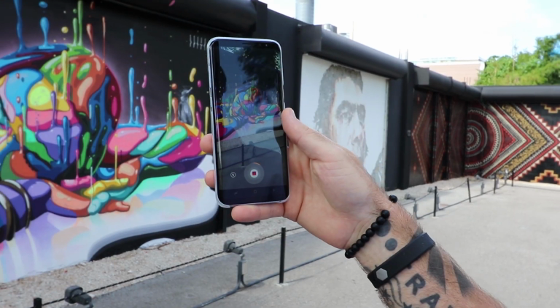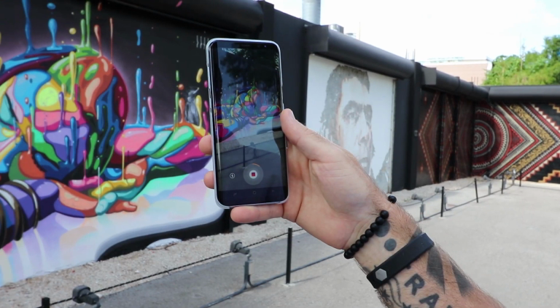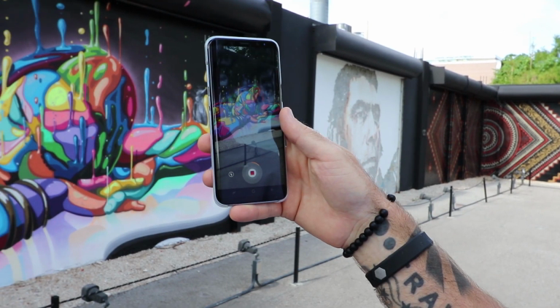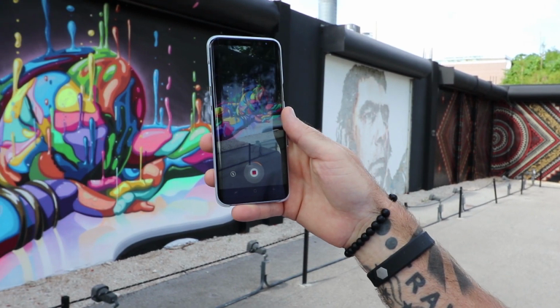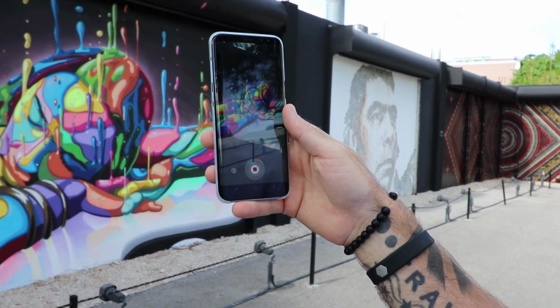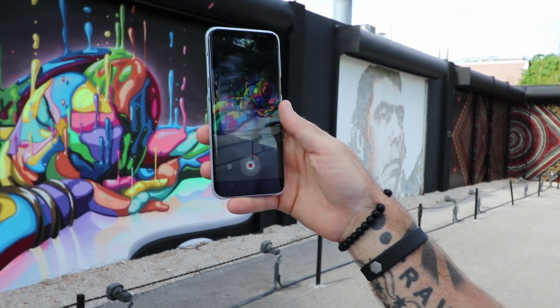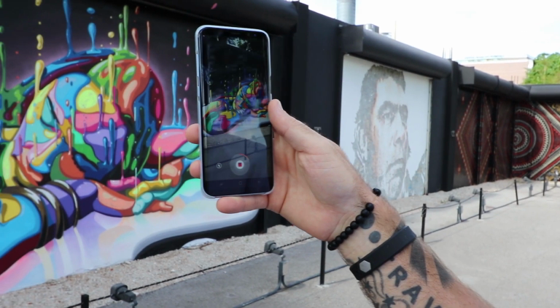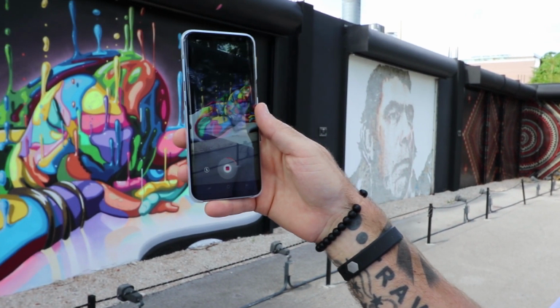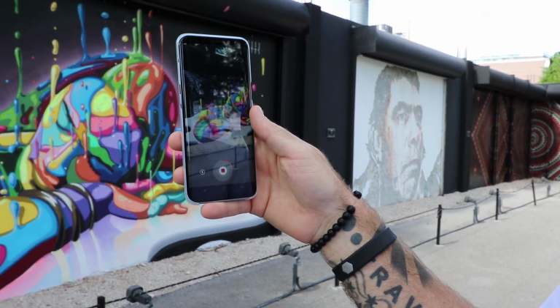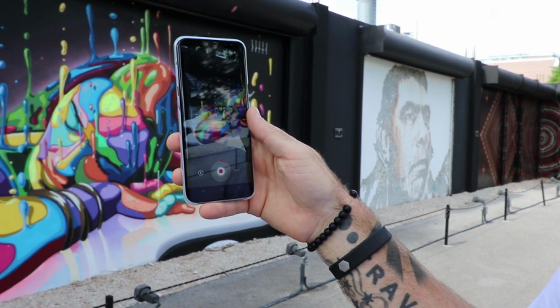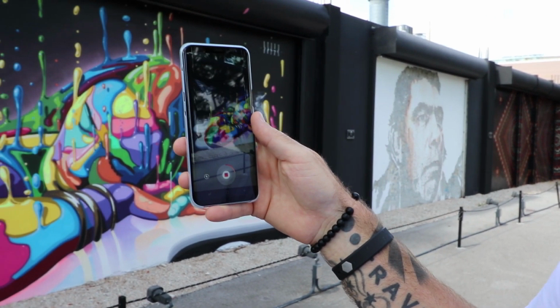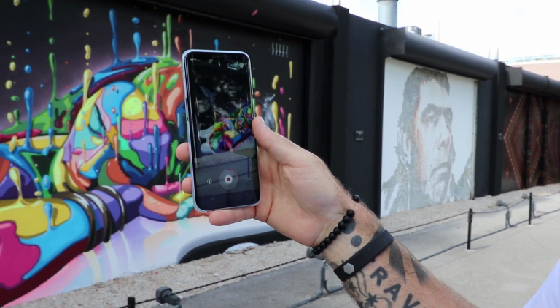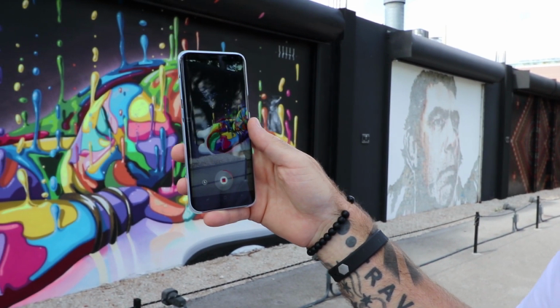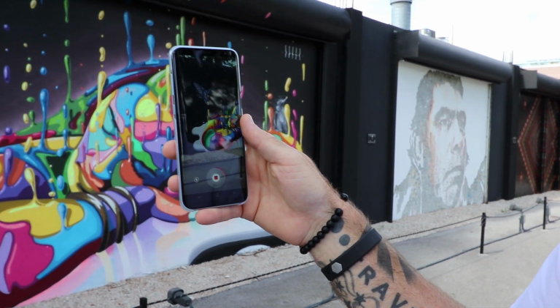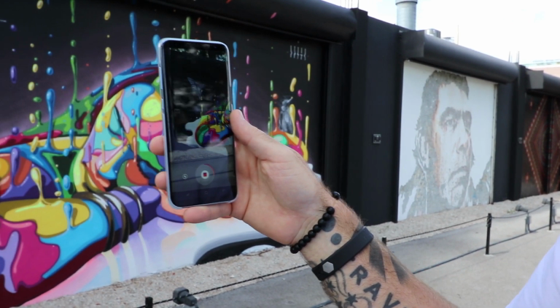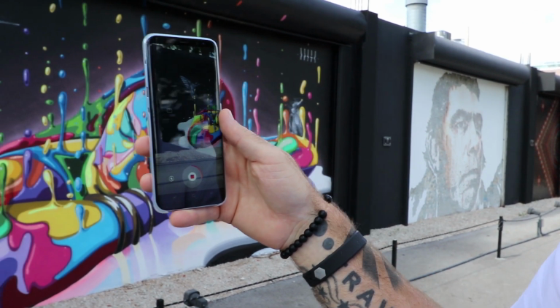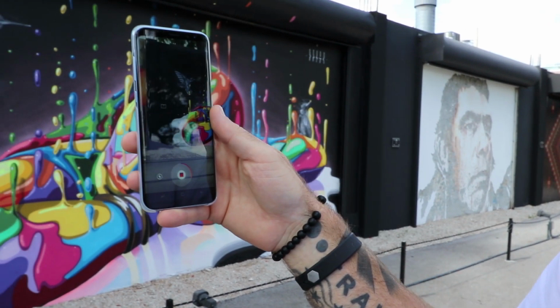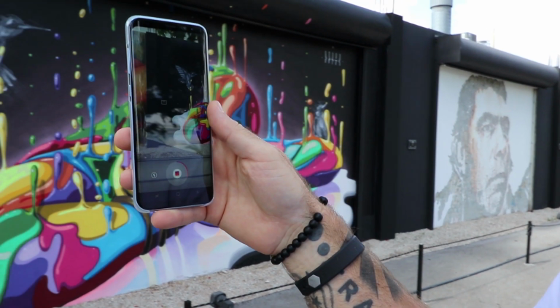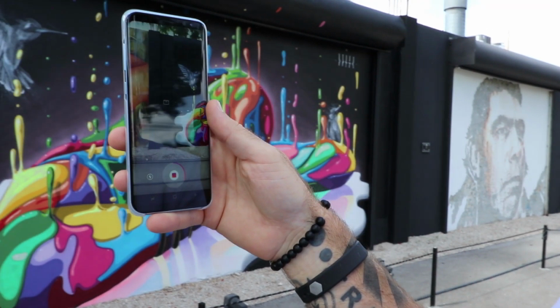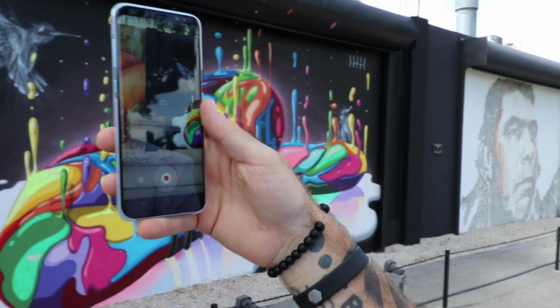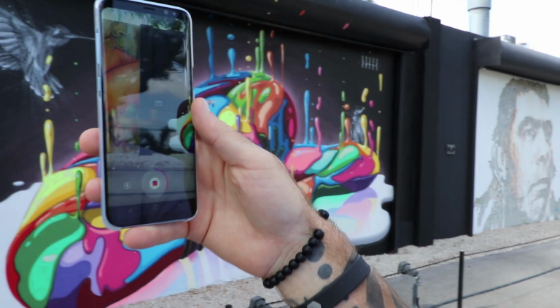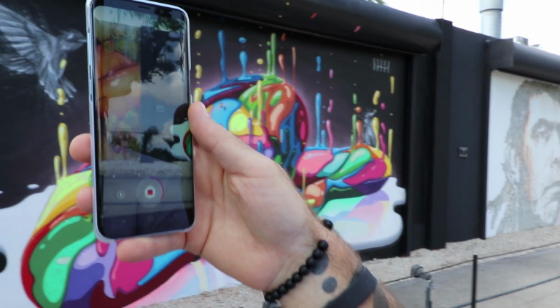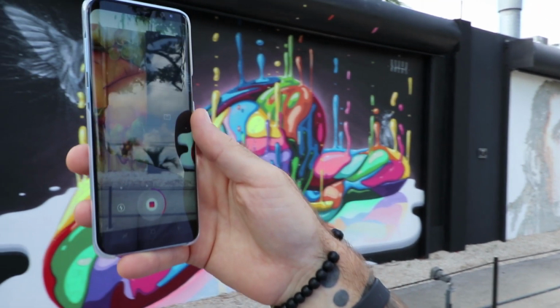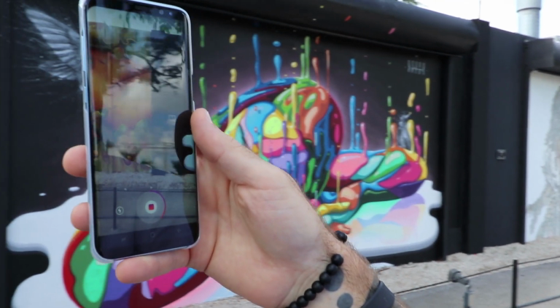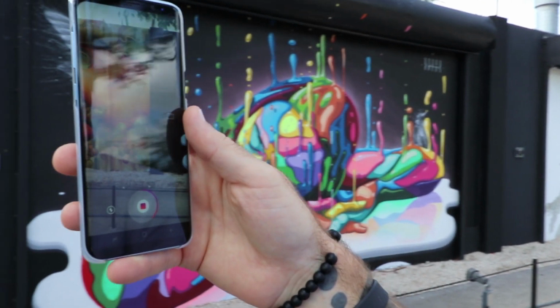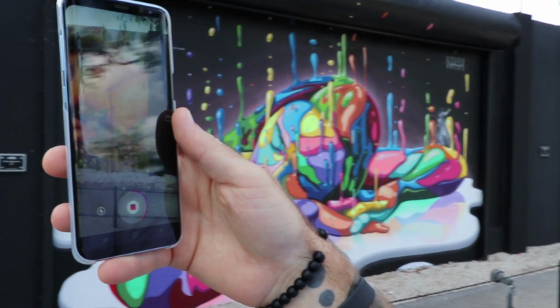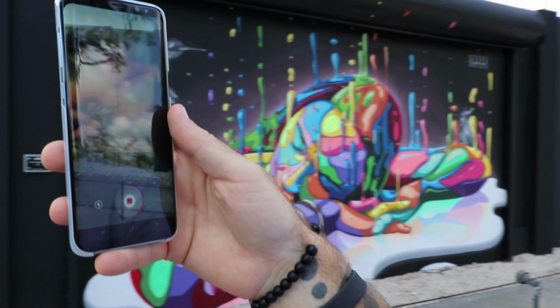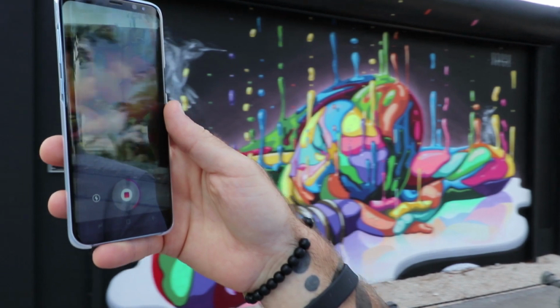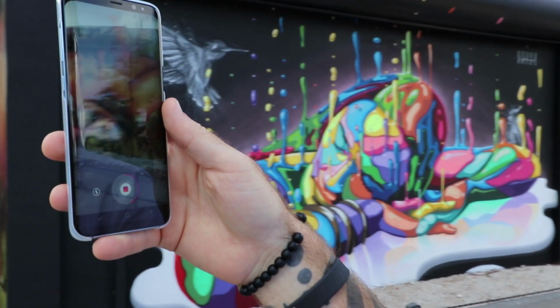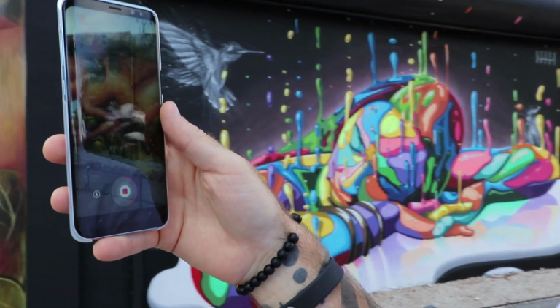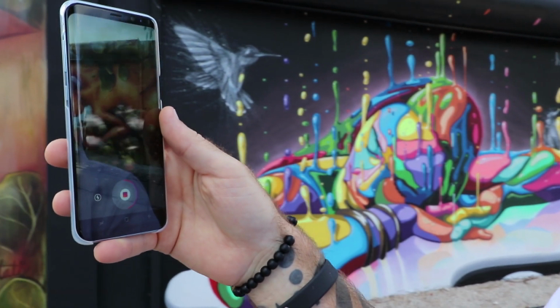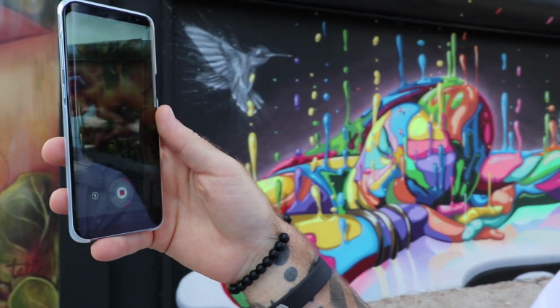So we're here at Wynwood Walls, an open-air gallery of murals in Wynwood.